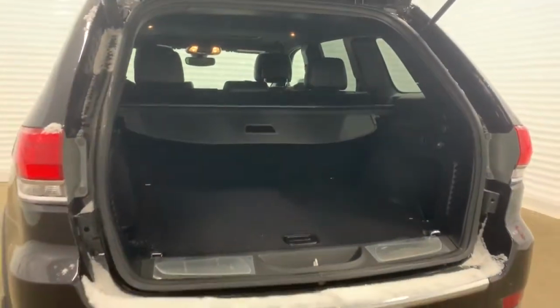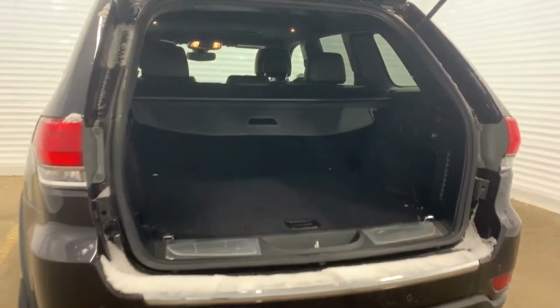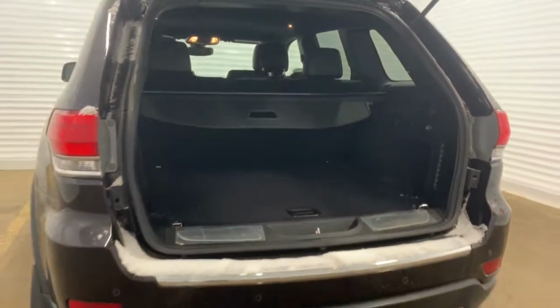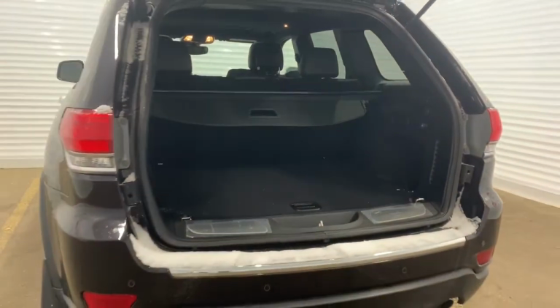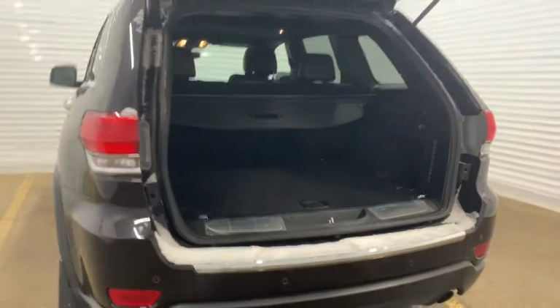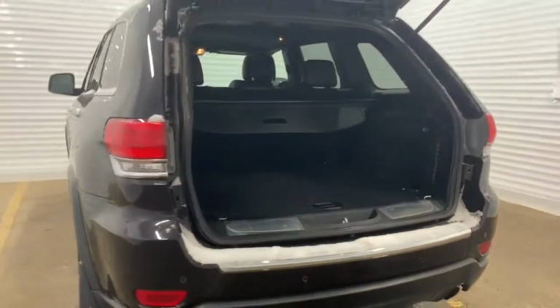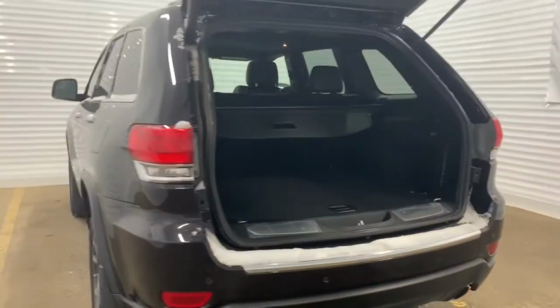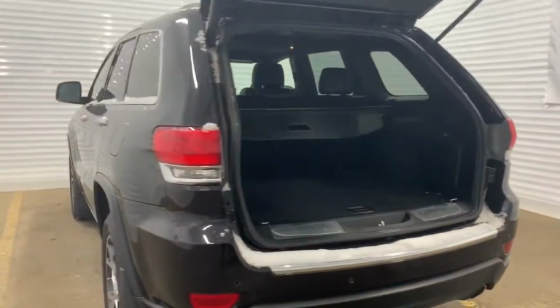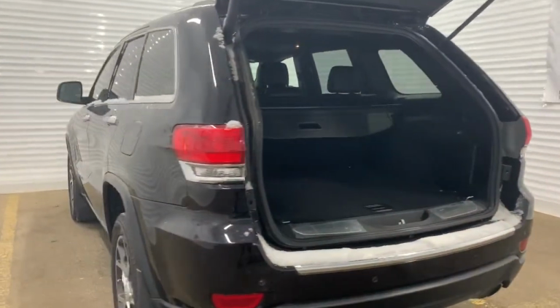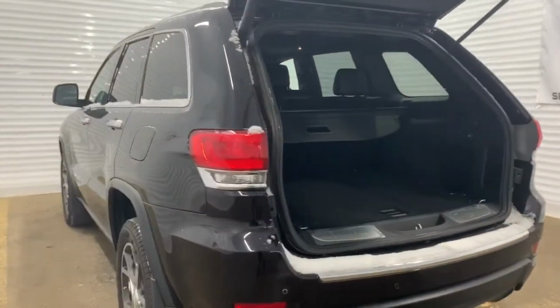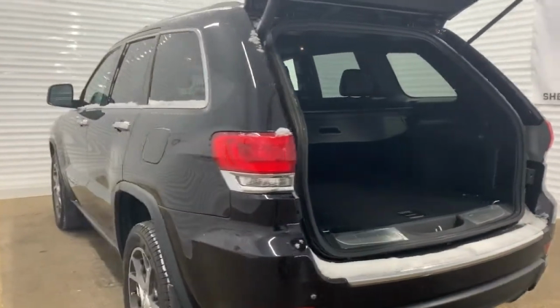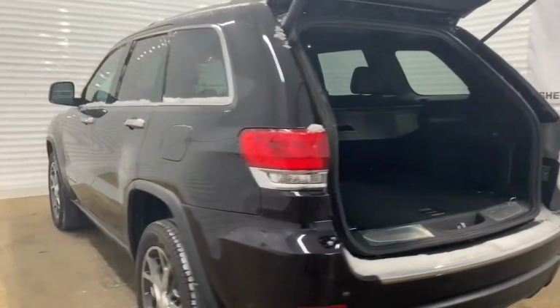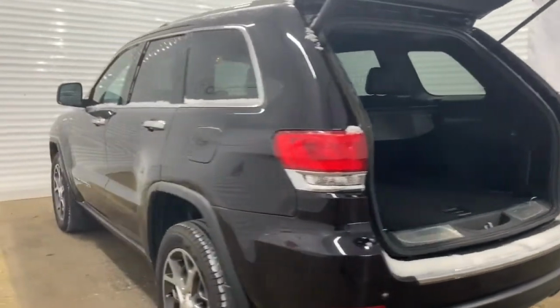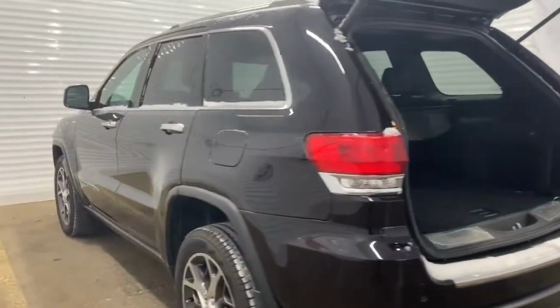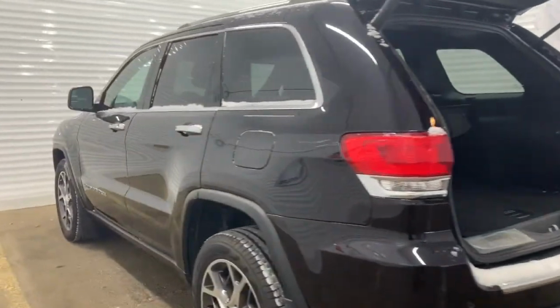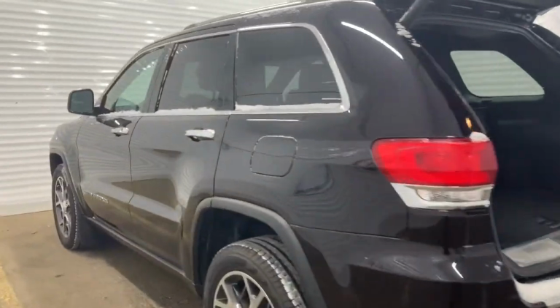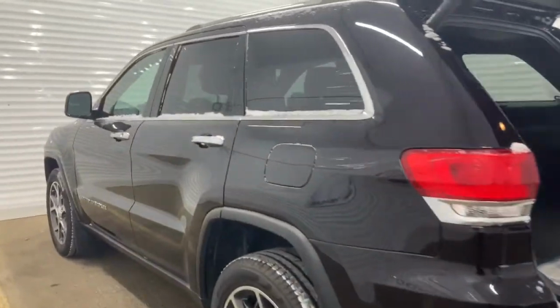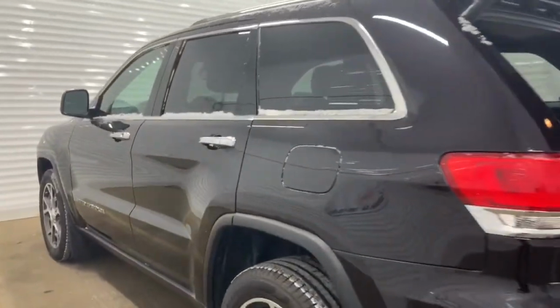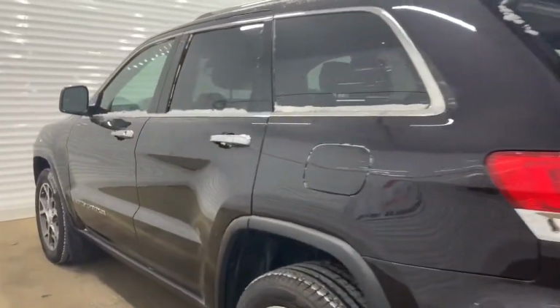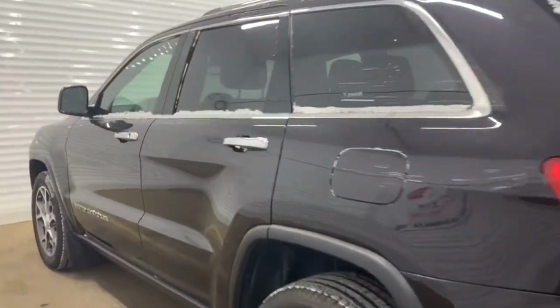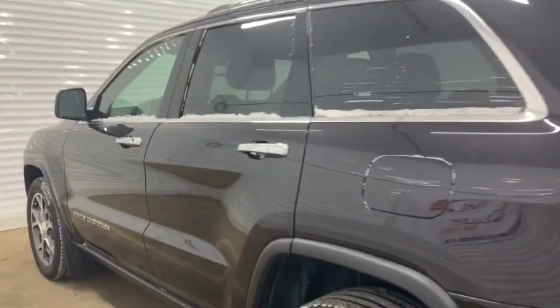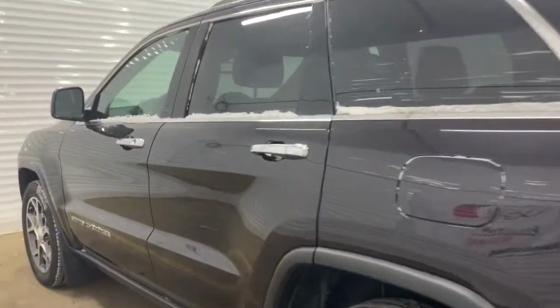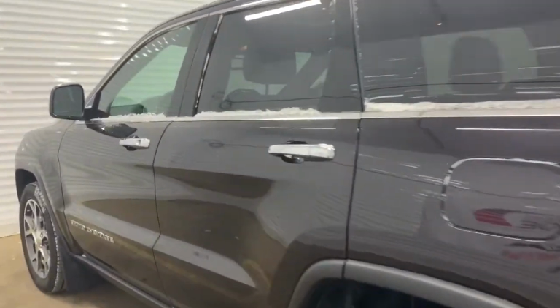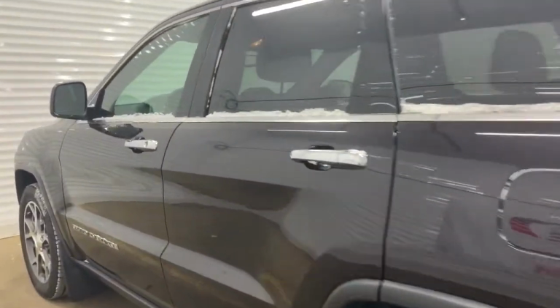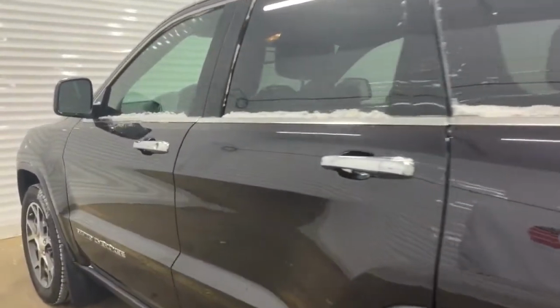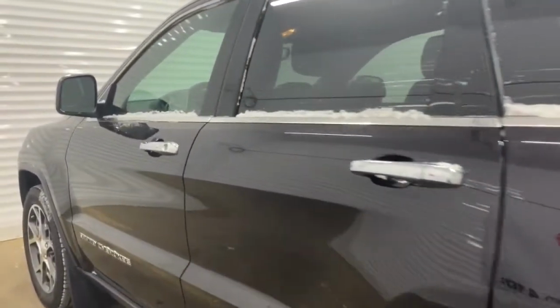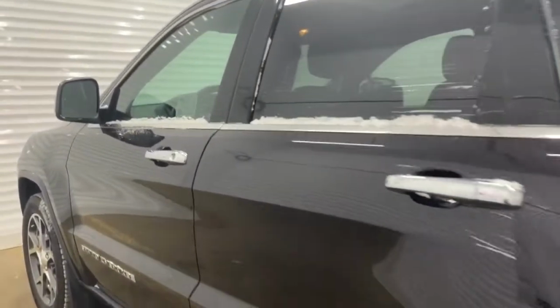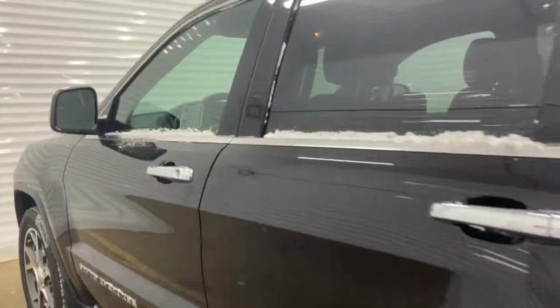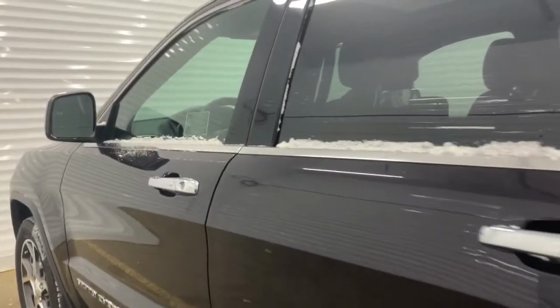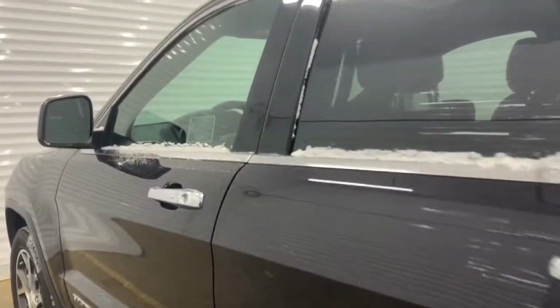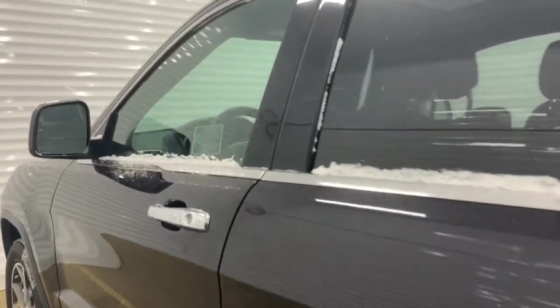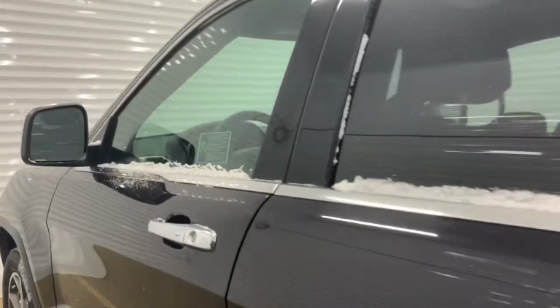This Grand Cherokee also has blind spot and cross-path detection warning, and we'll go take a look at the features inside.